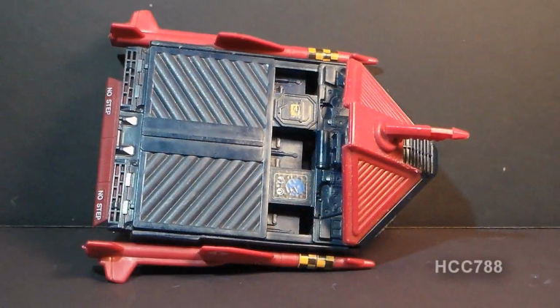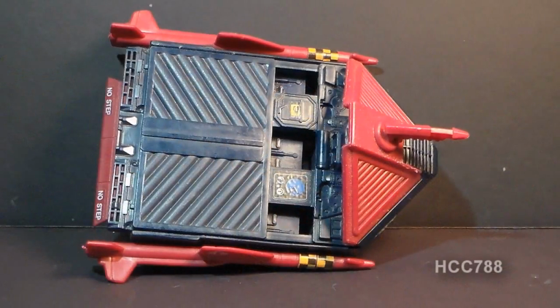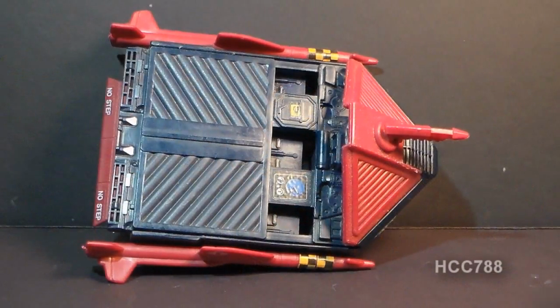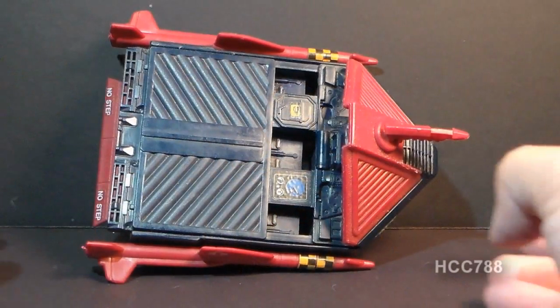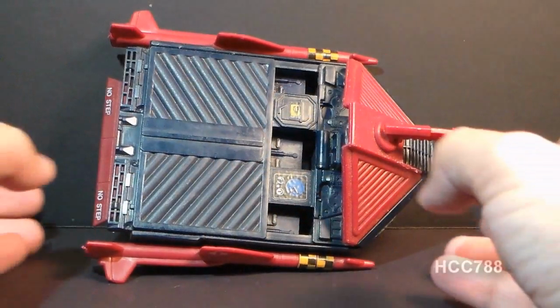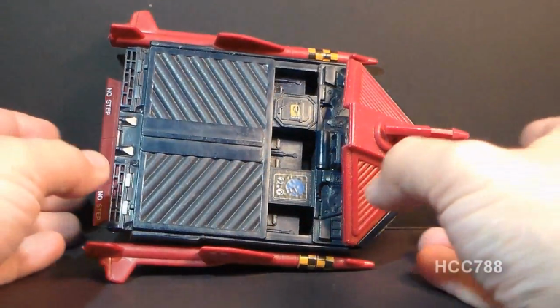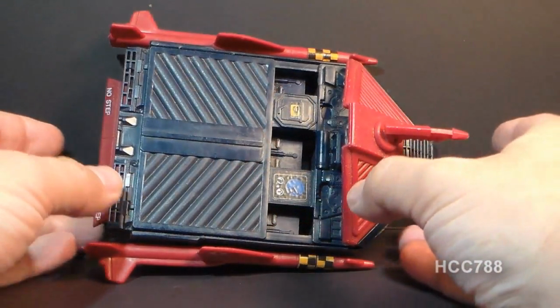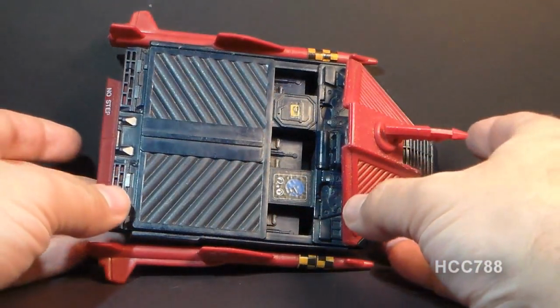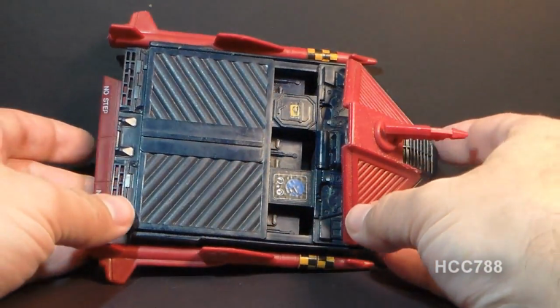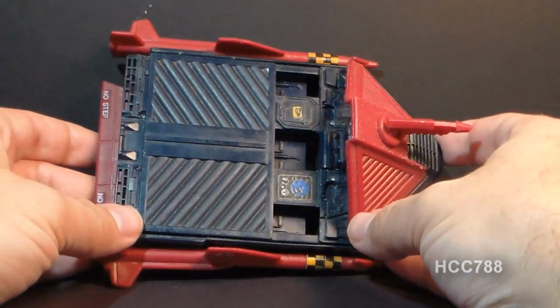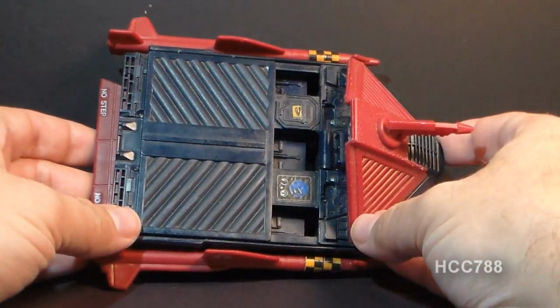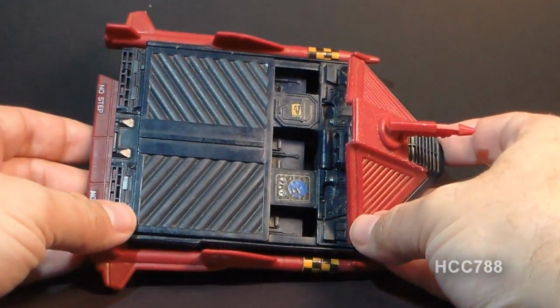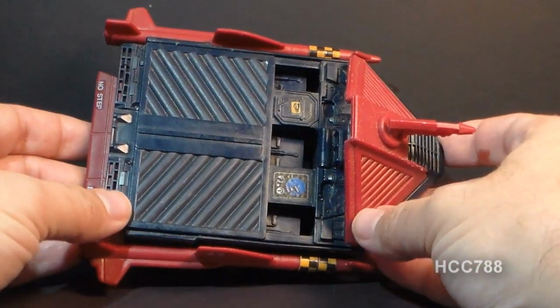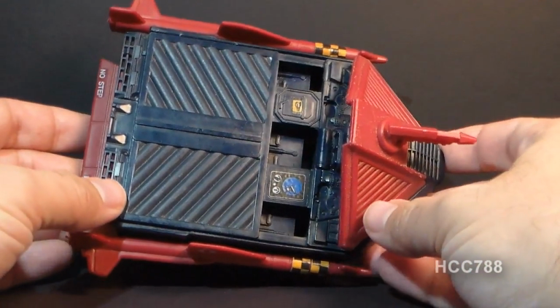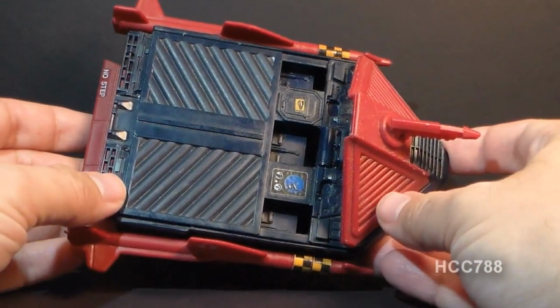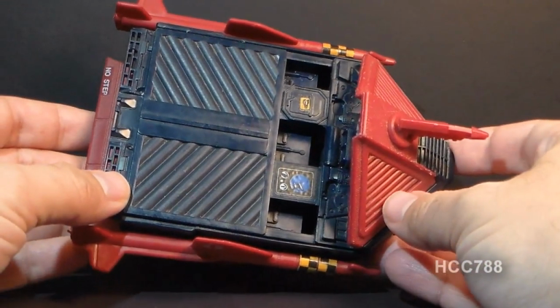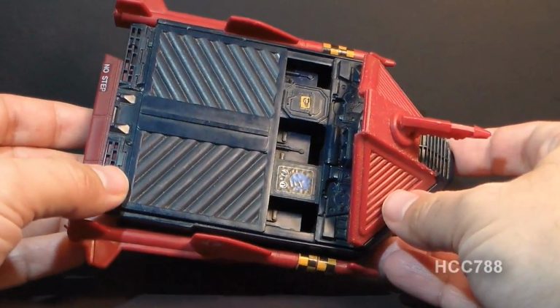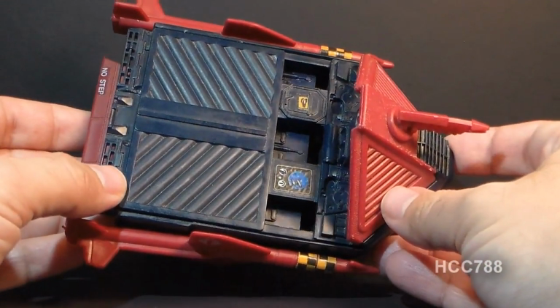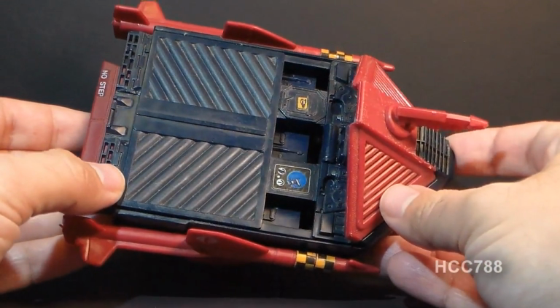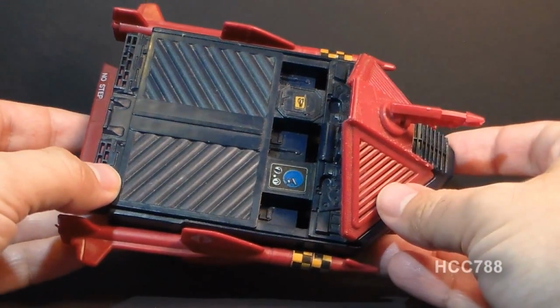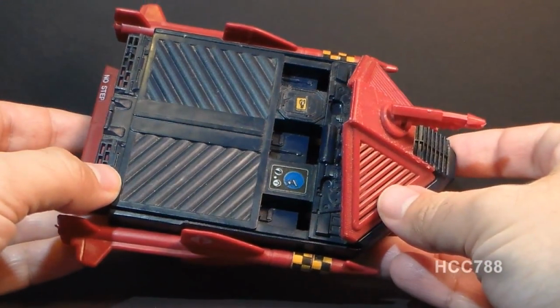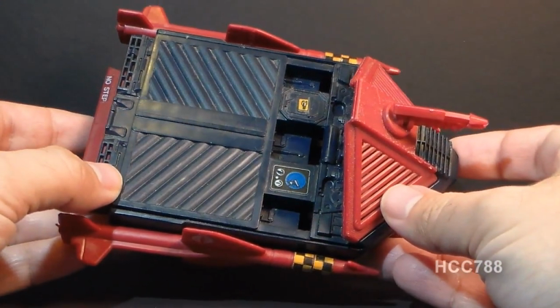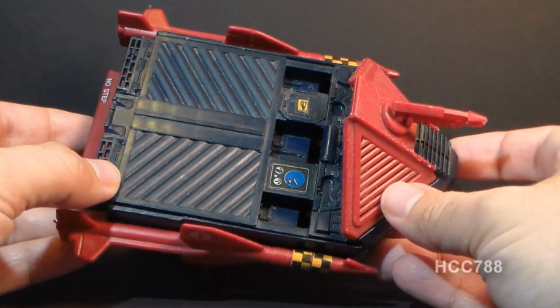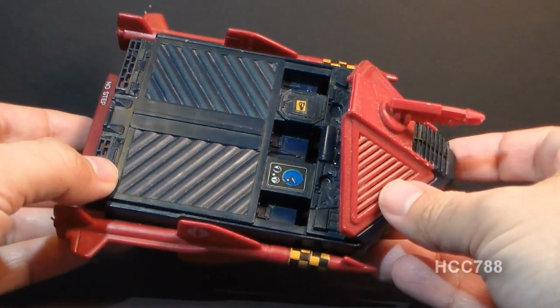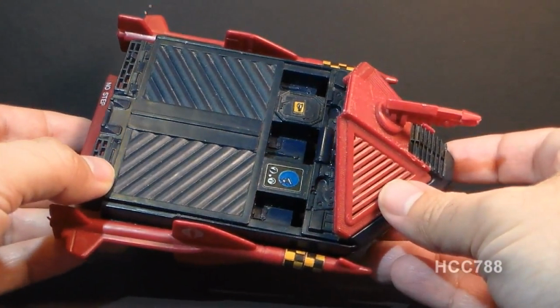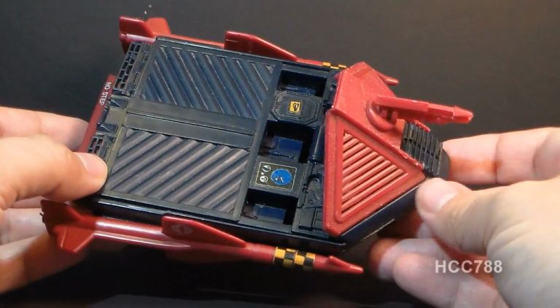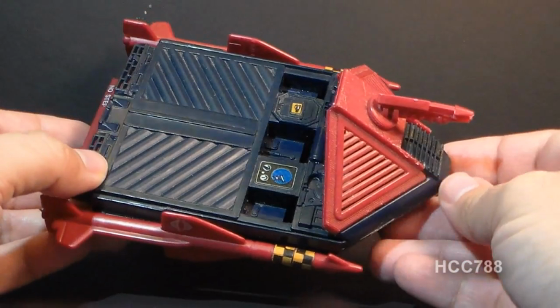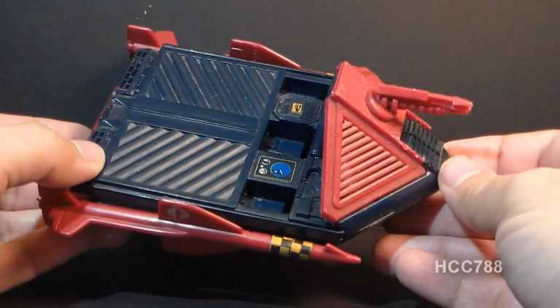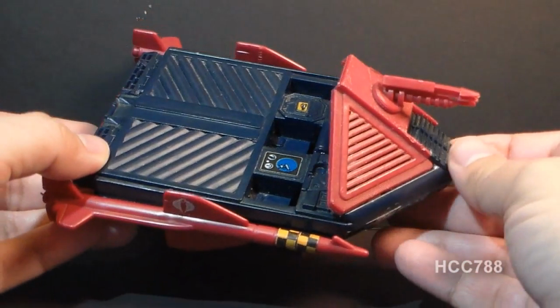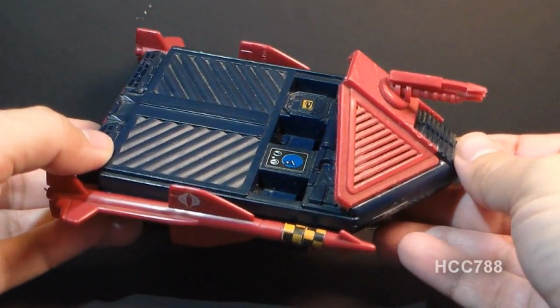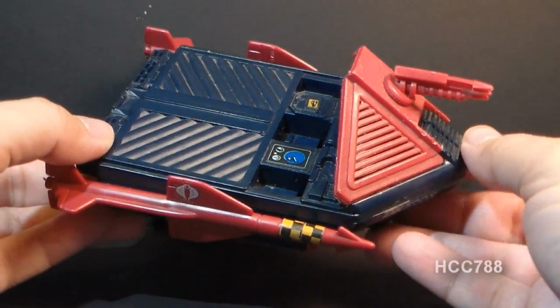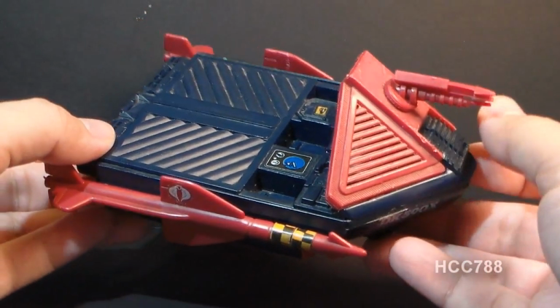Hello everybody, Hooded Cobra Commander 788 here, and this is a very quick look at the 1986 Cobra Hydro Sled.